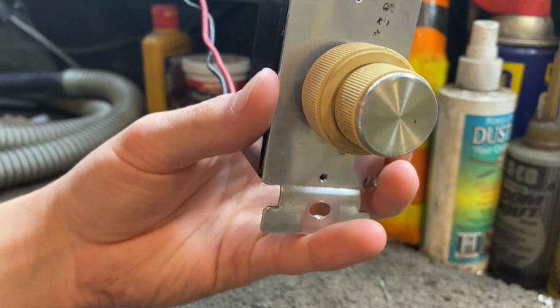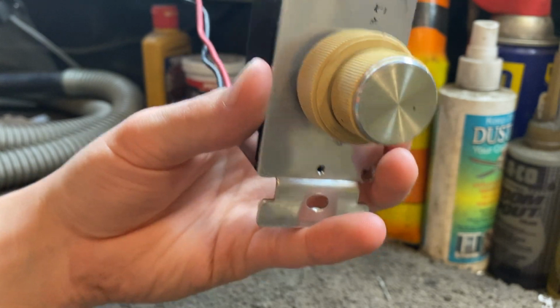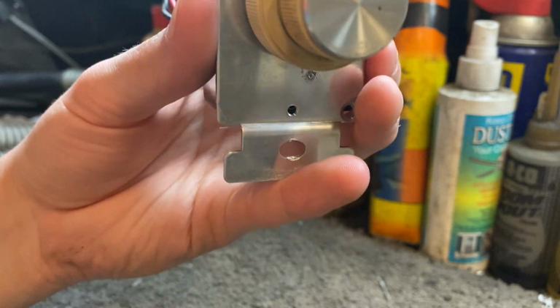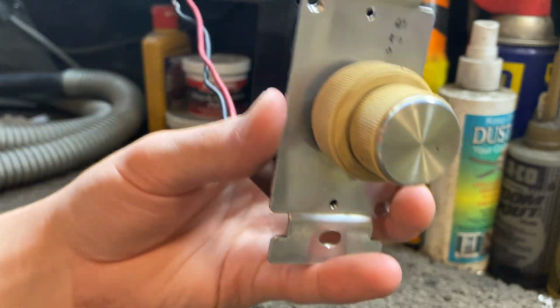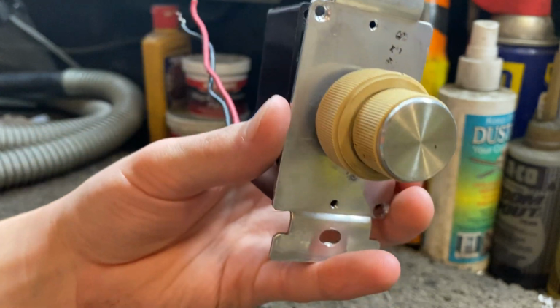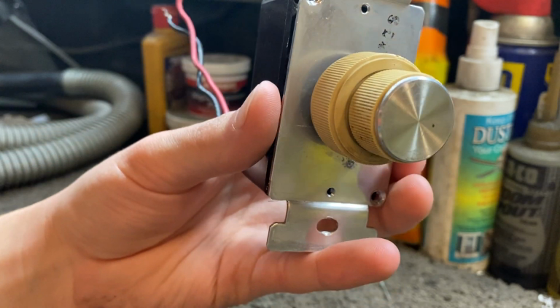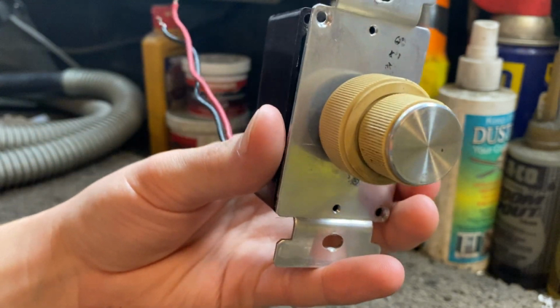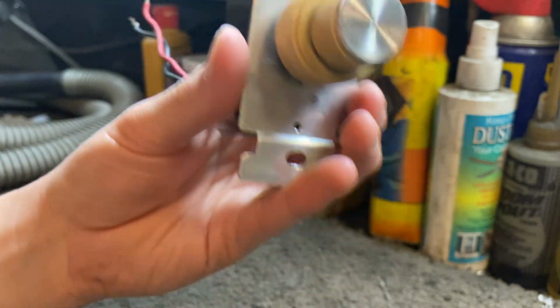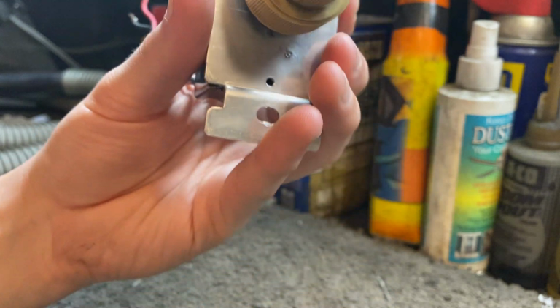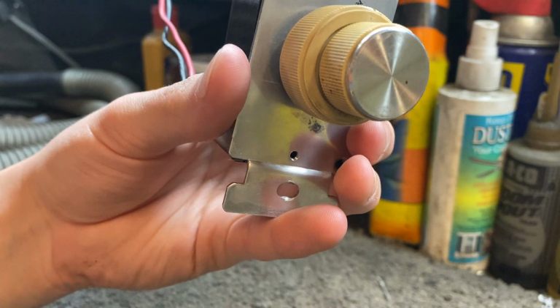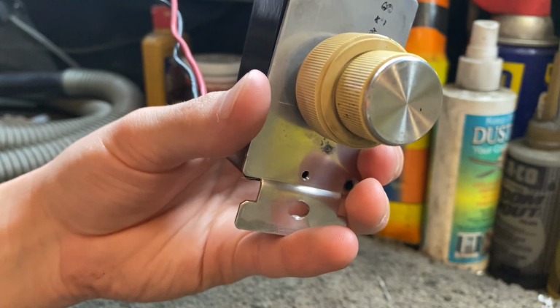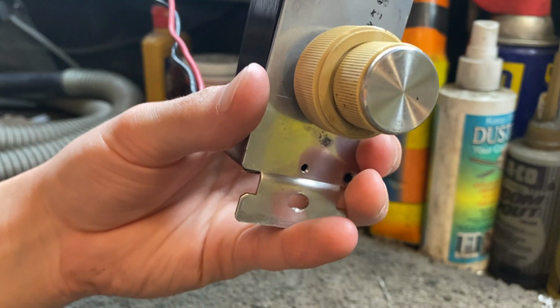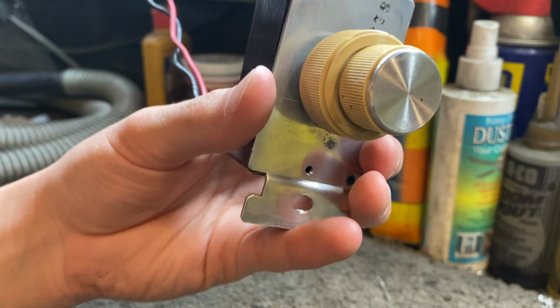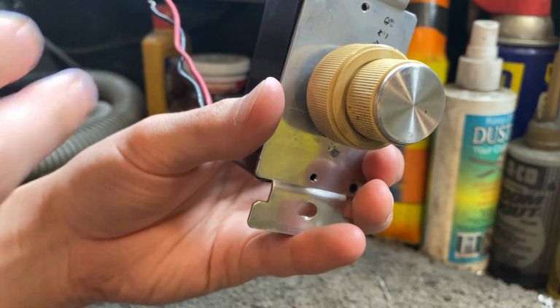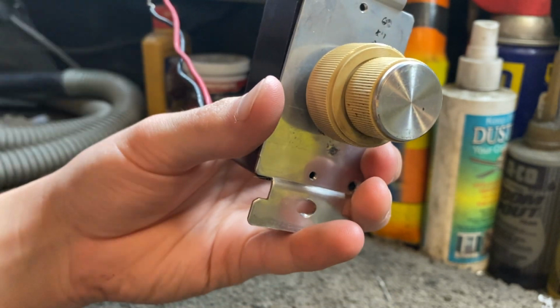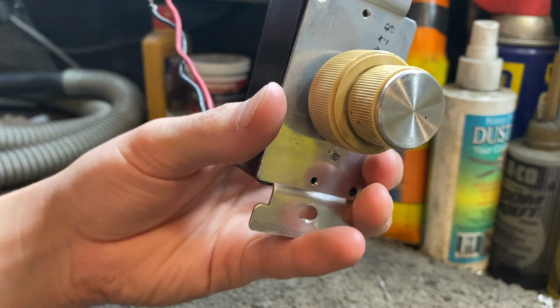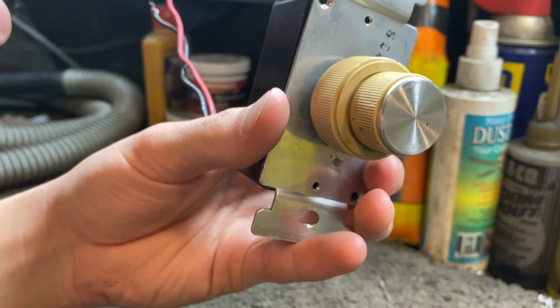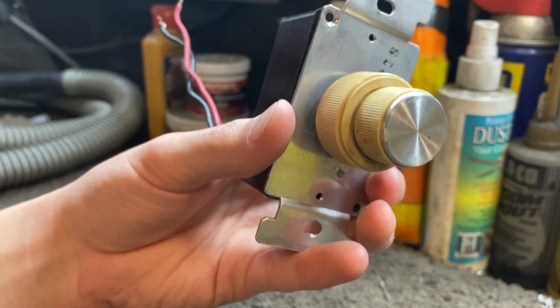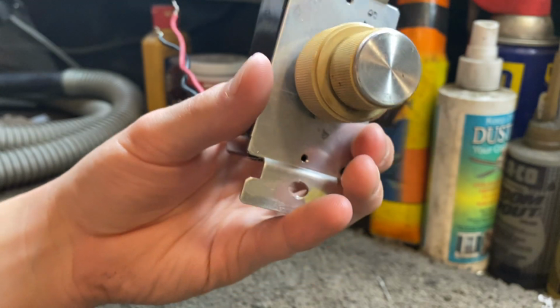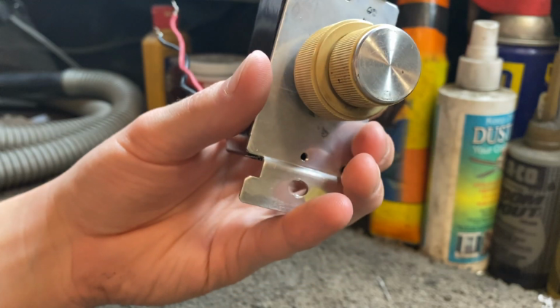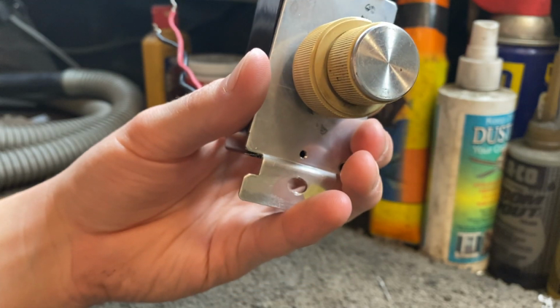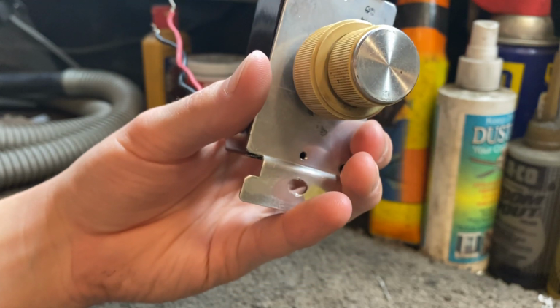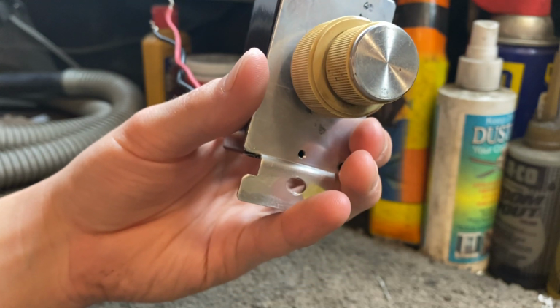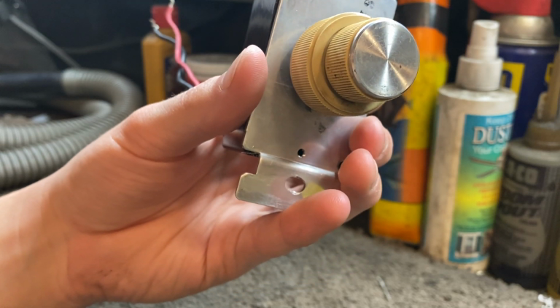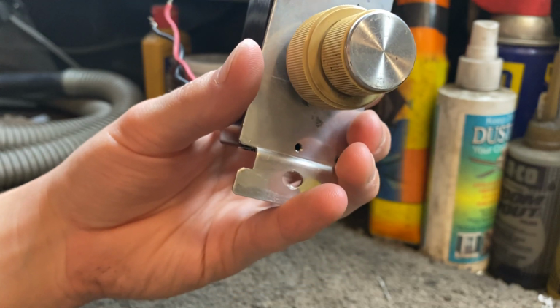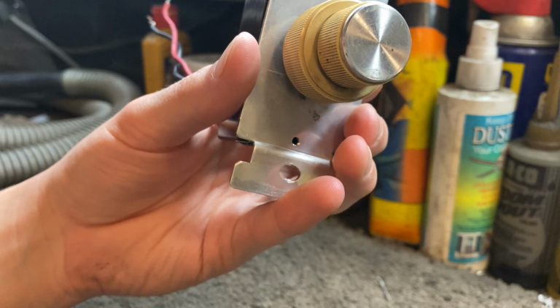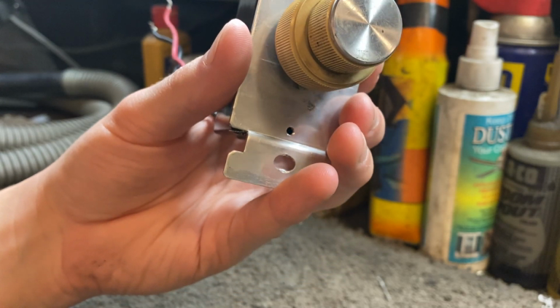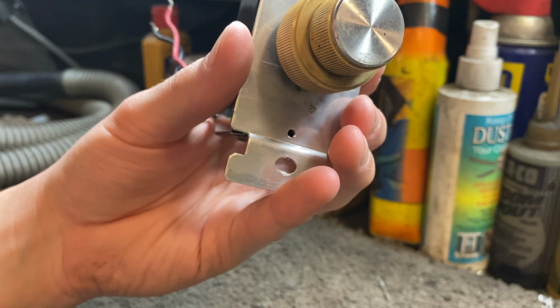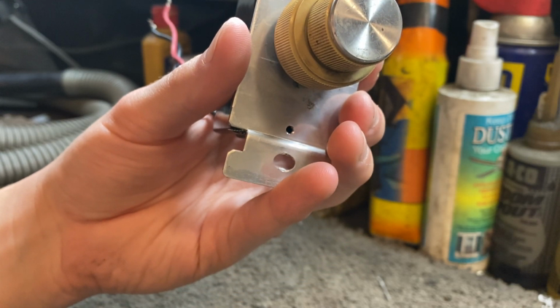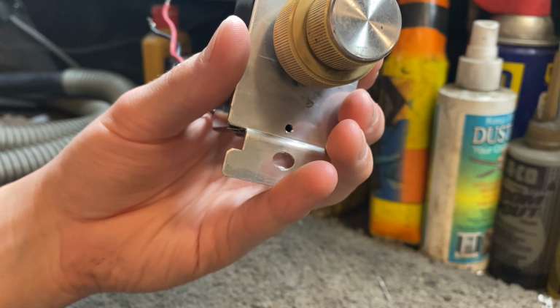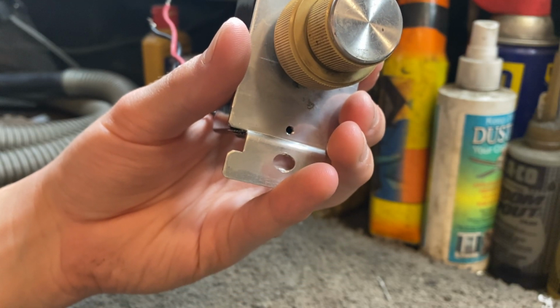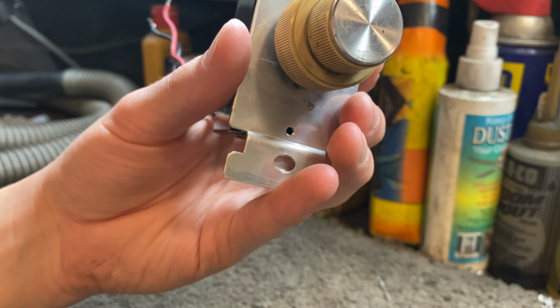If you get it too slow, it'll start to bump because of the natural magnet in the DC motor.